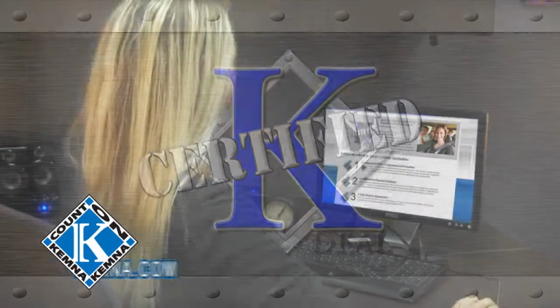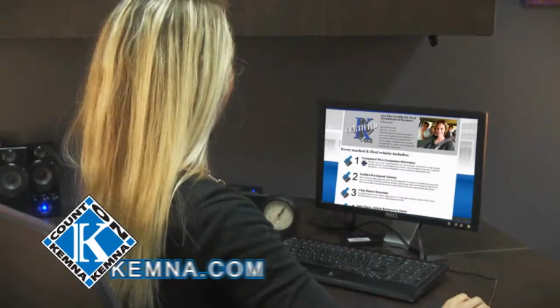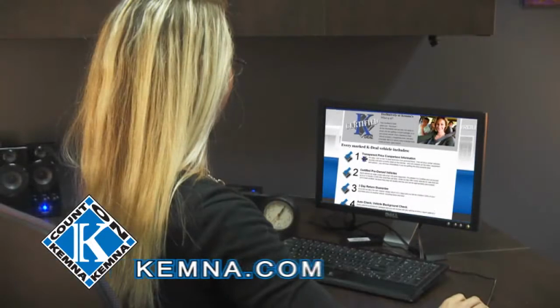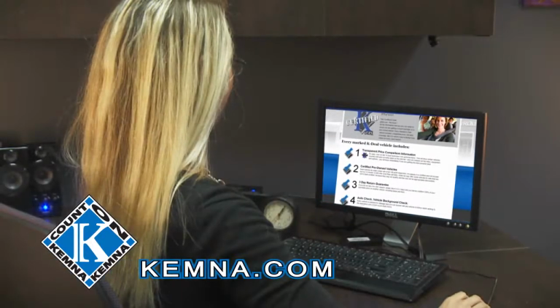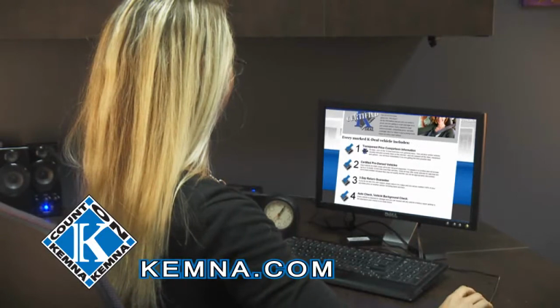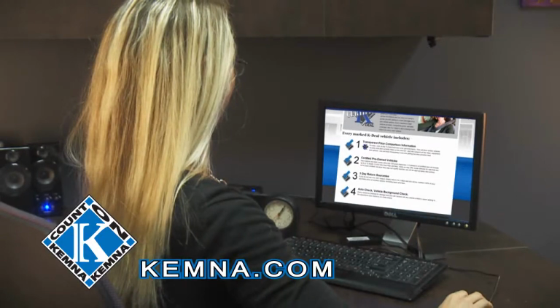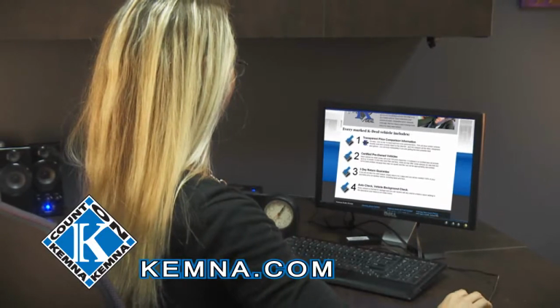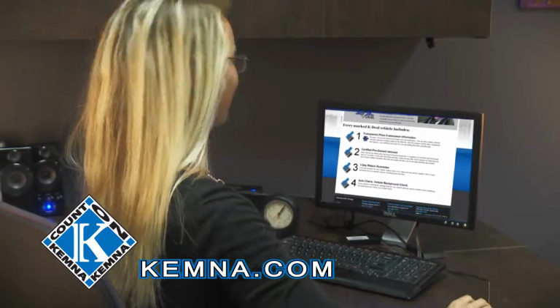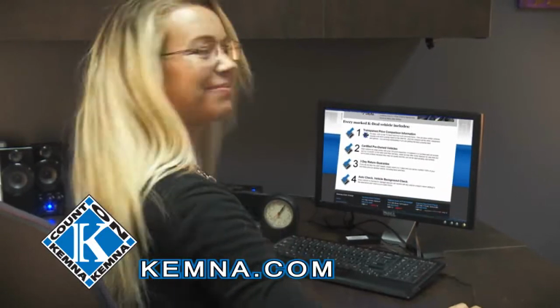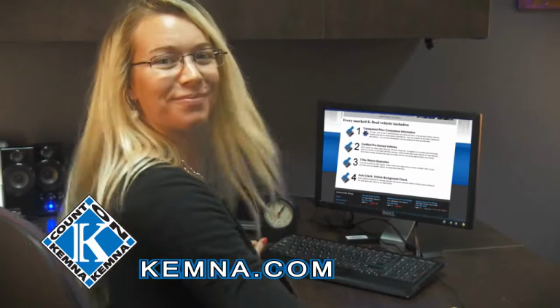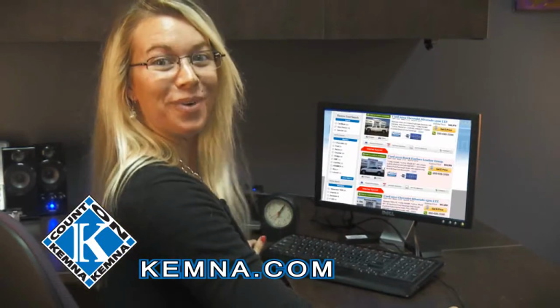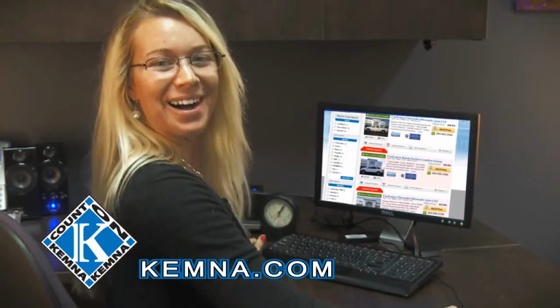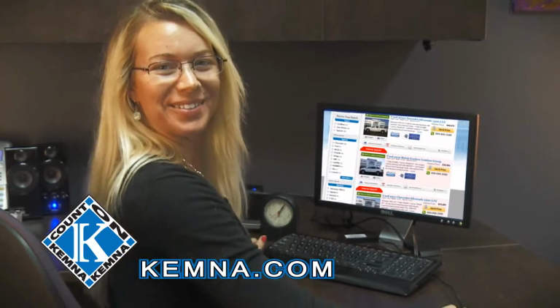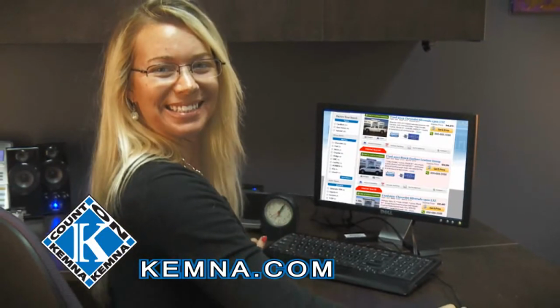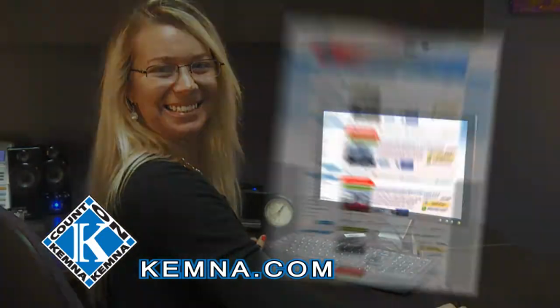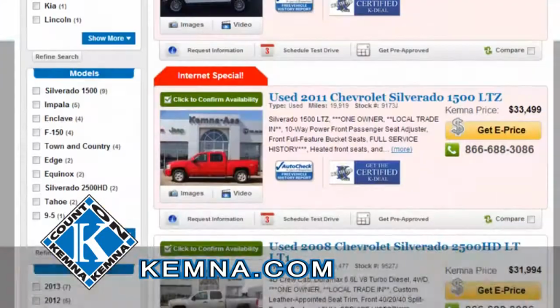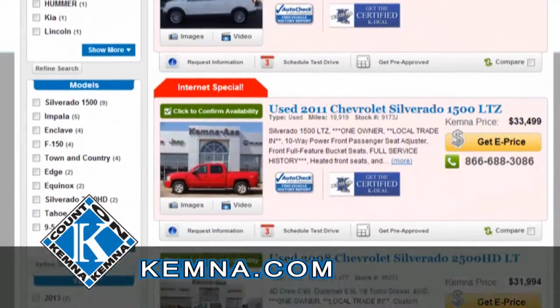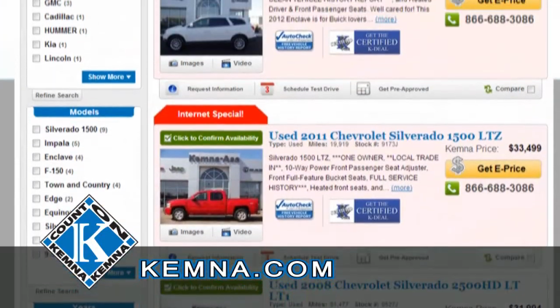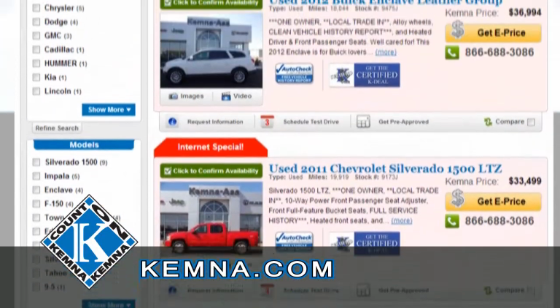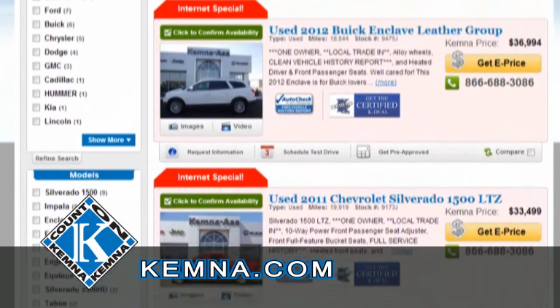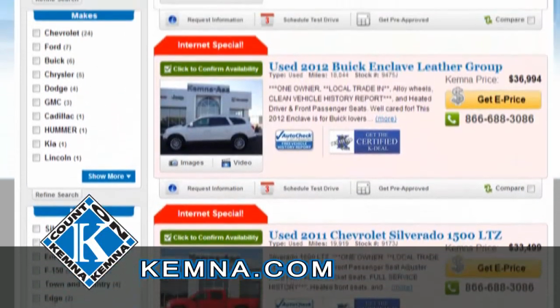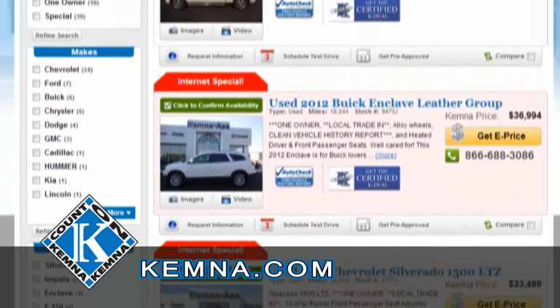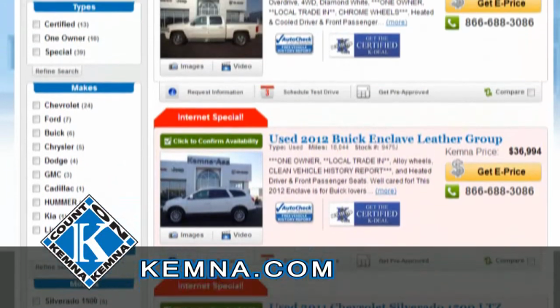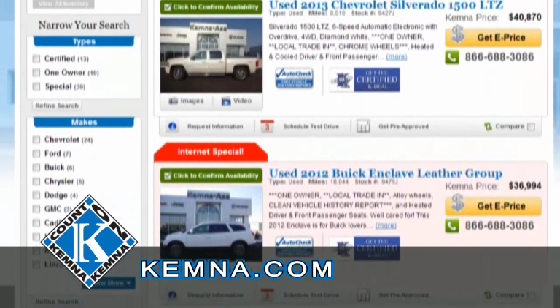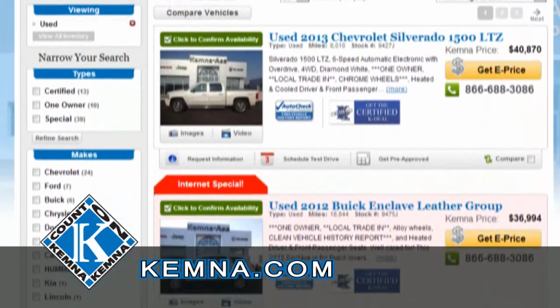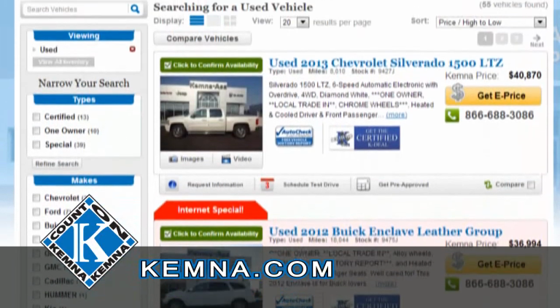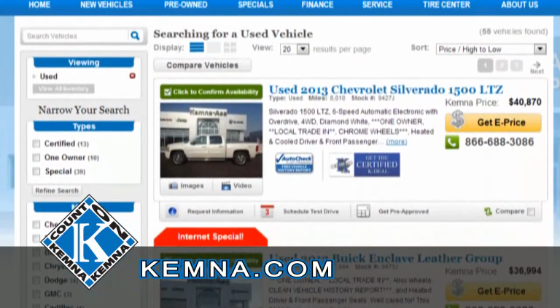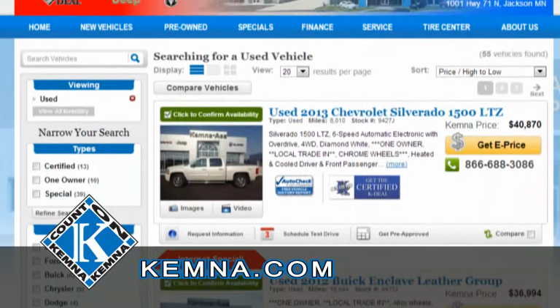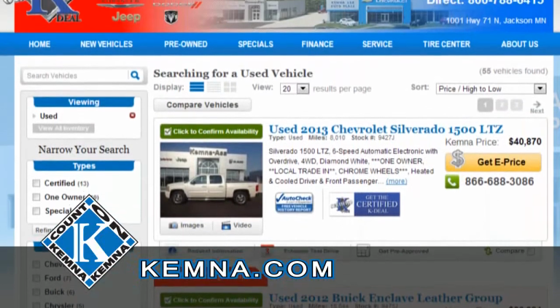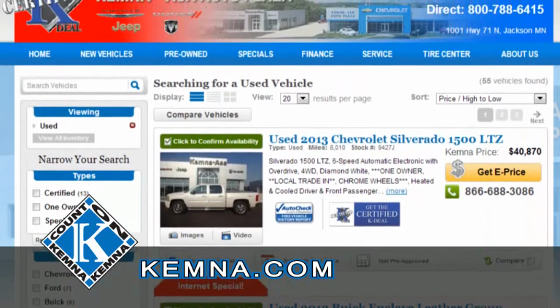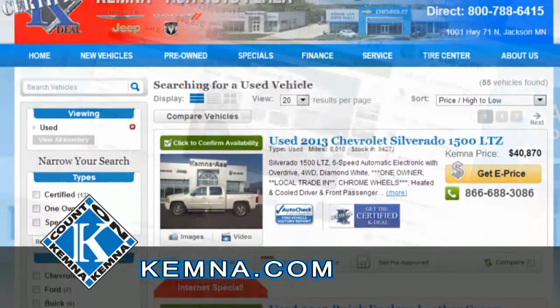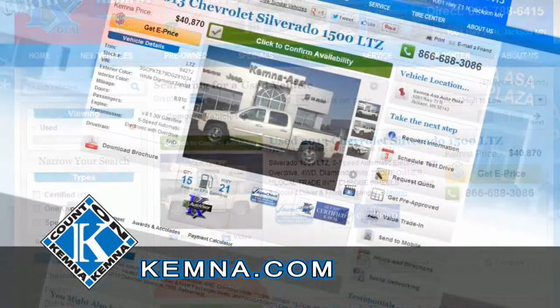Get a certified K-Deal exclusively at Chemna's with all the information and security you need on a pre-owned vehicle, like a transparent price comparison.